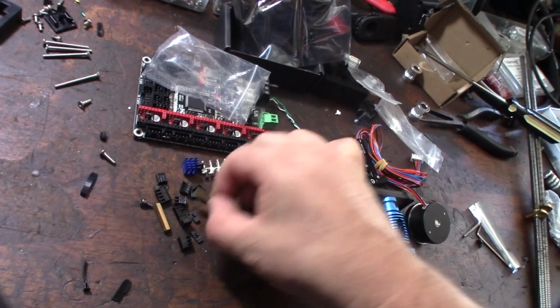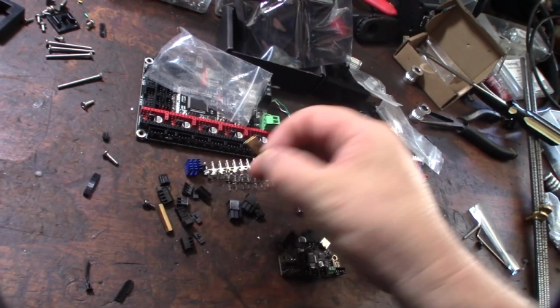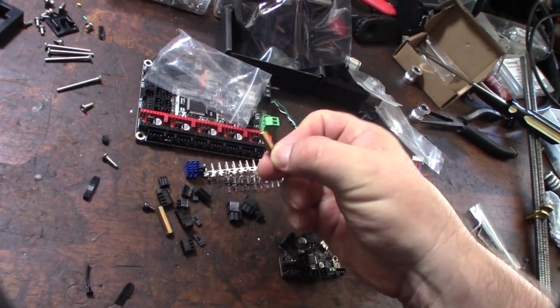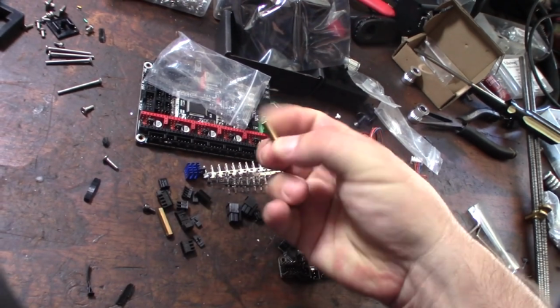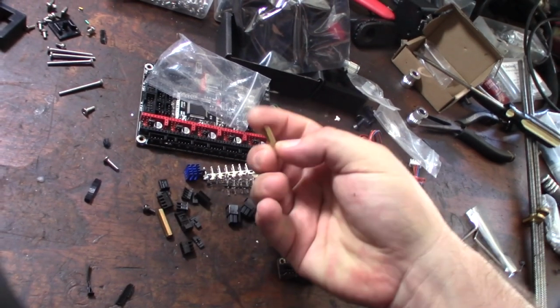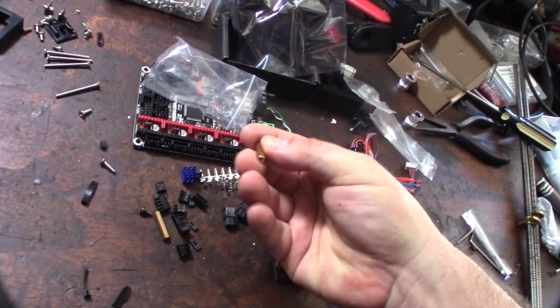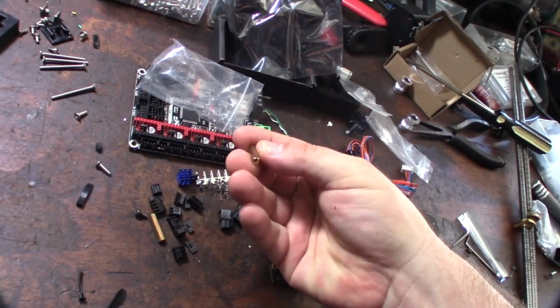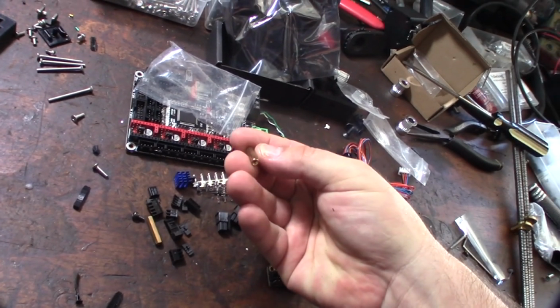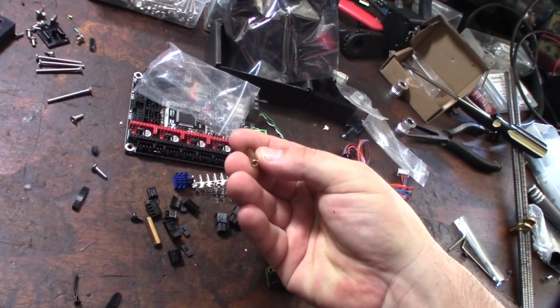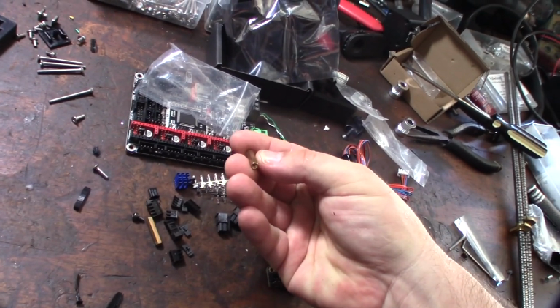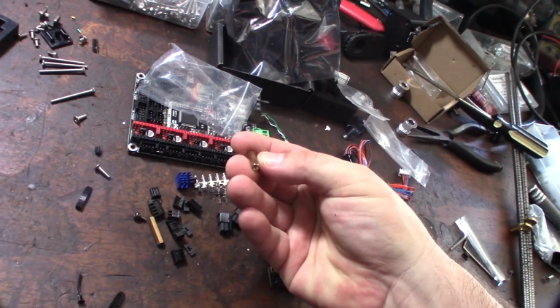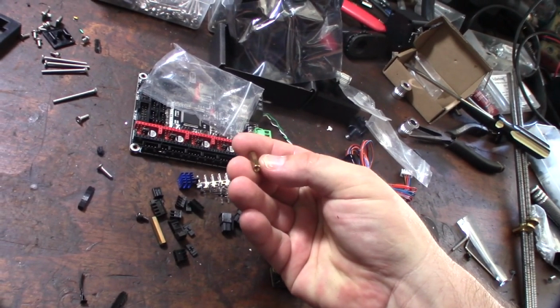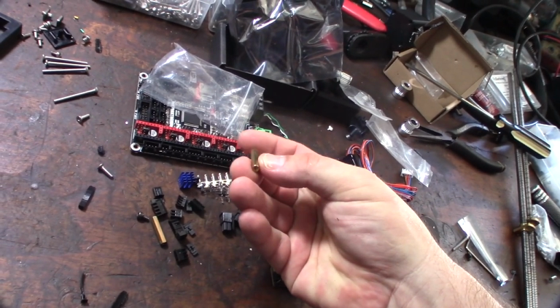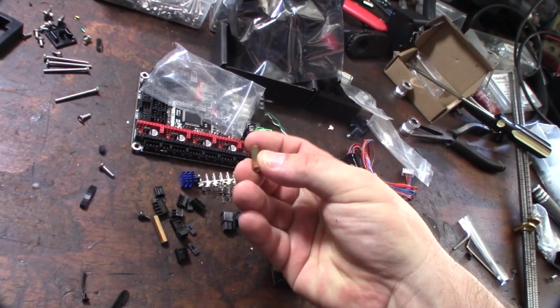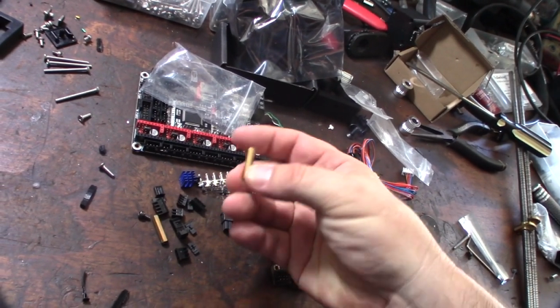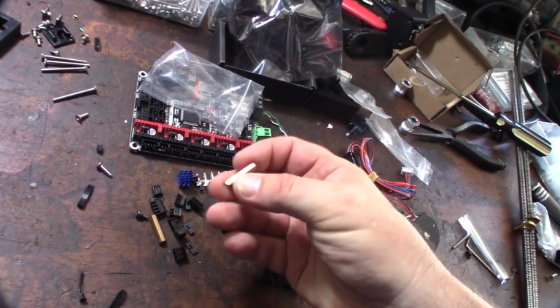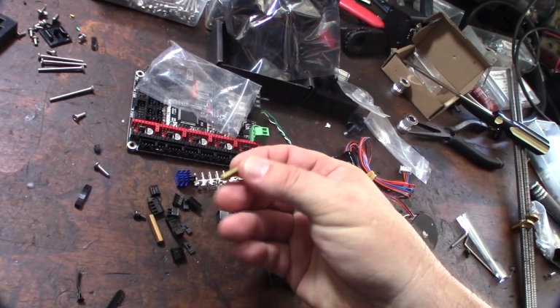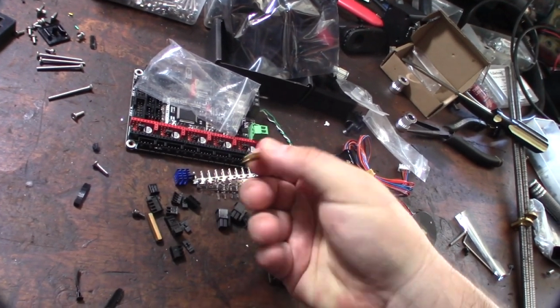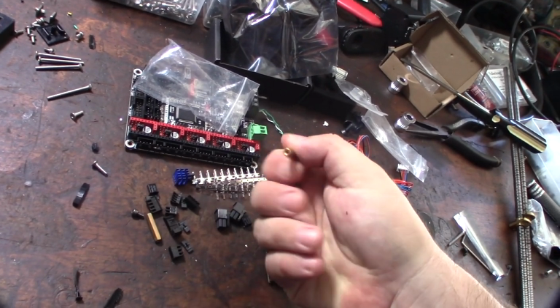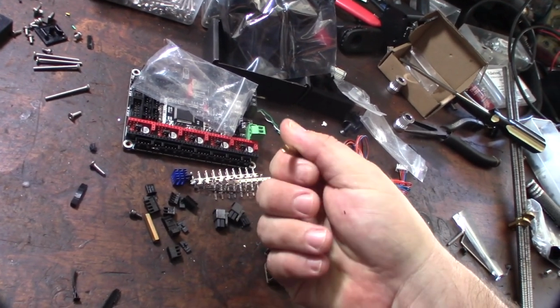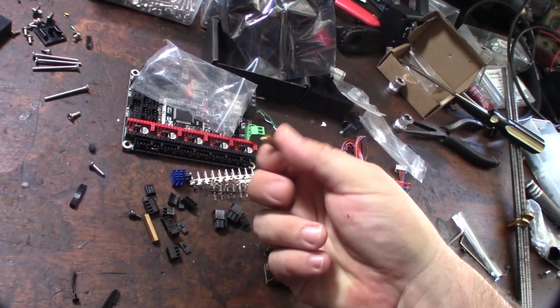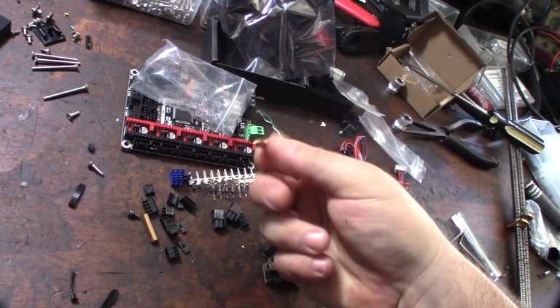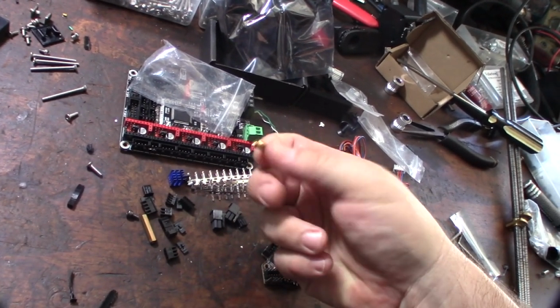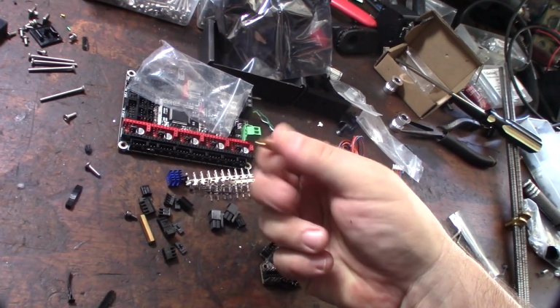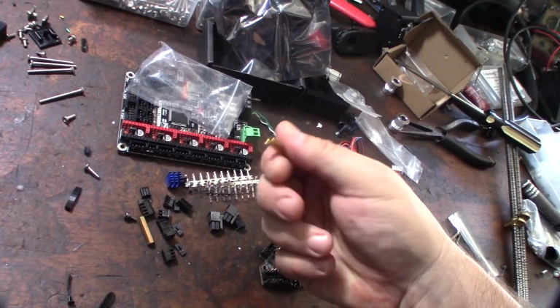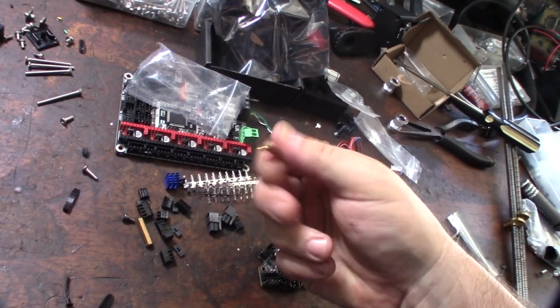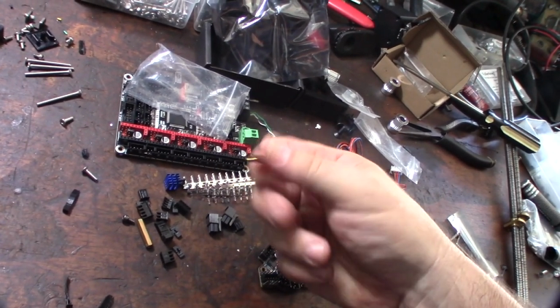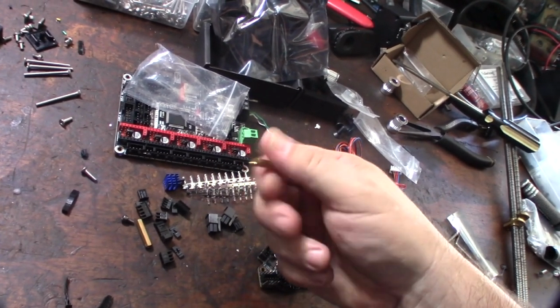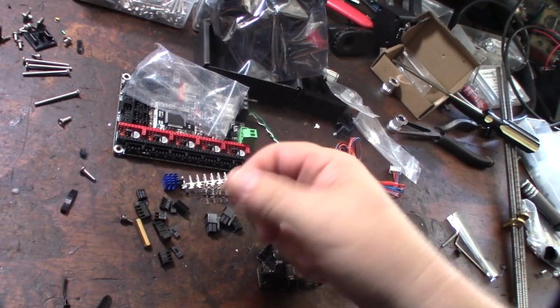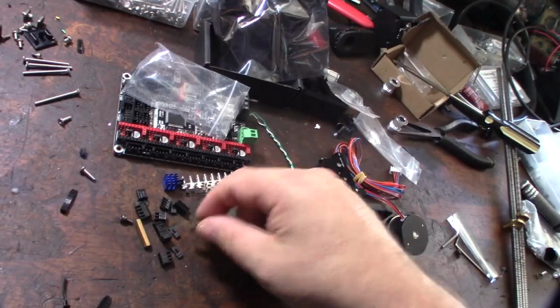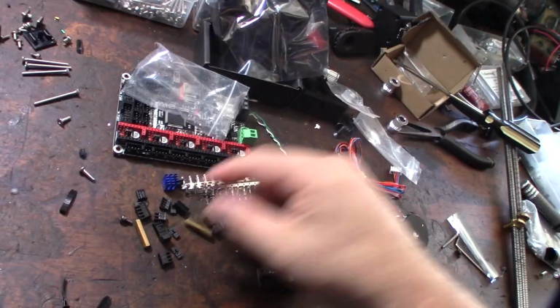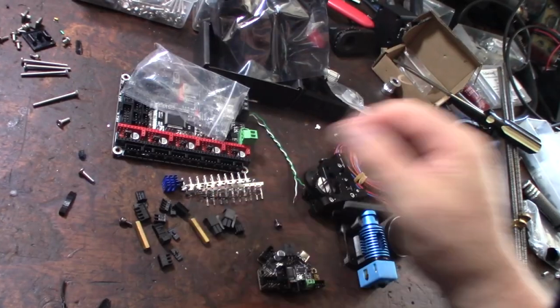It came with two power connectors, JST connectors, and even standoffs — that's pretty cool.